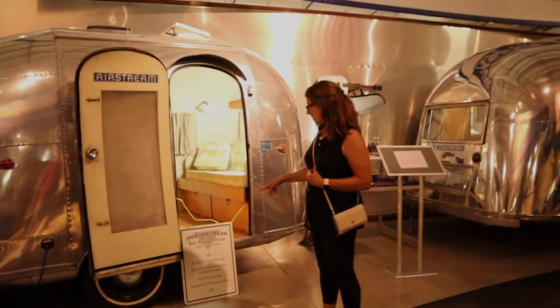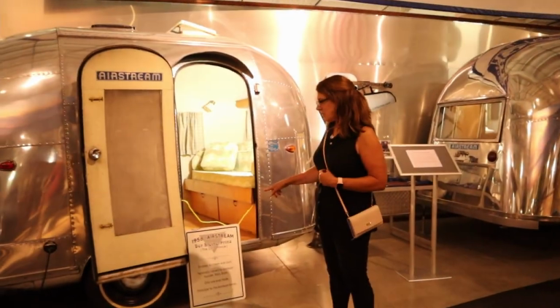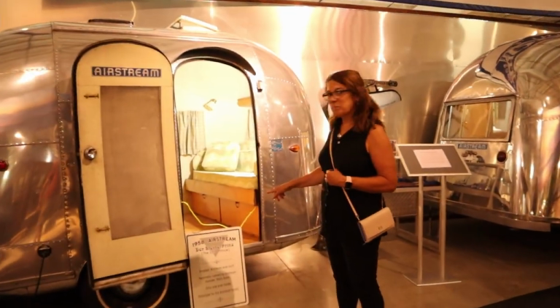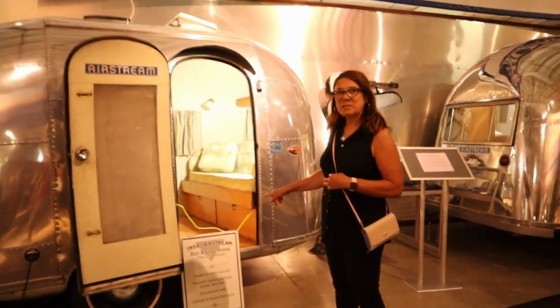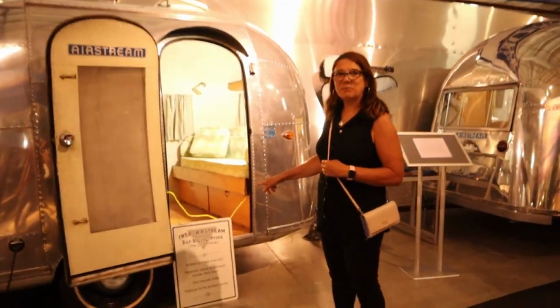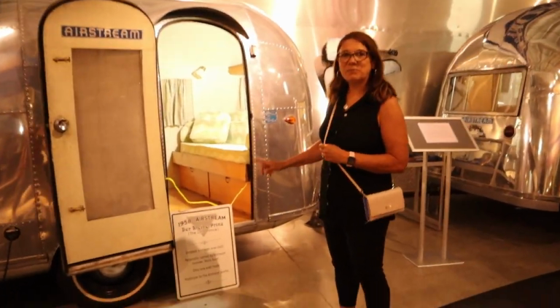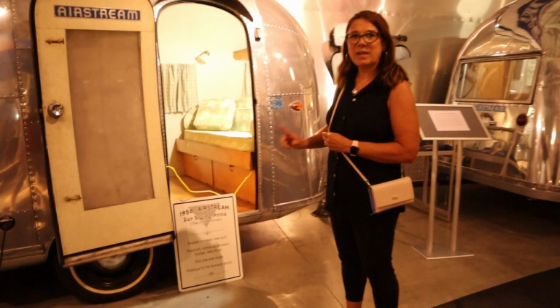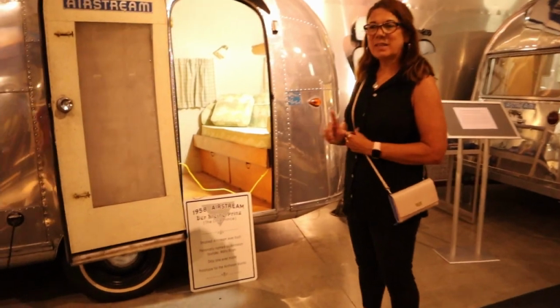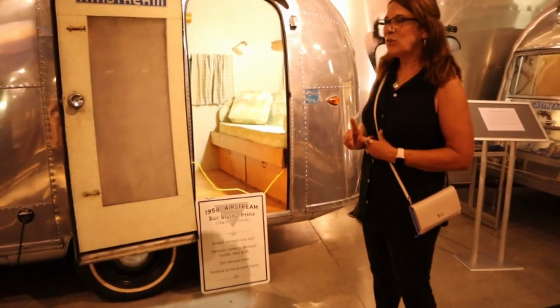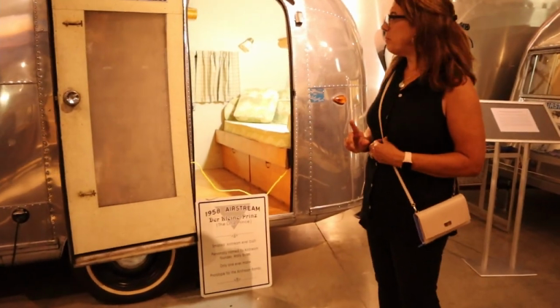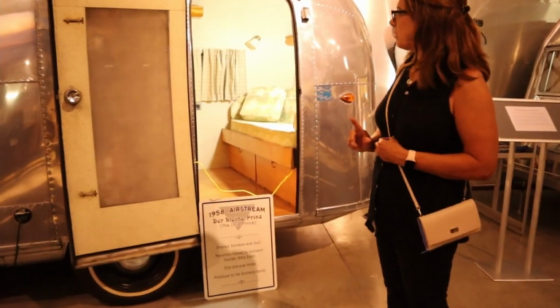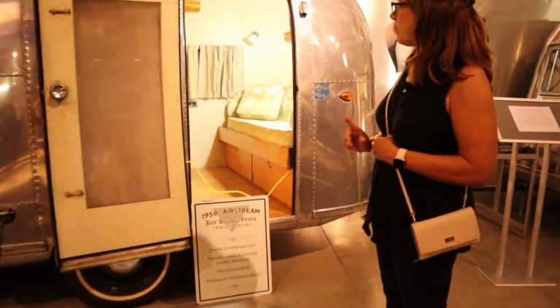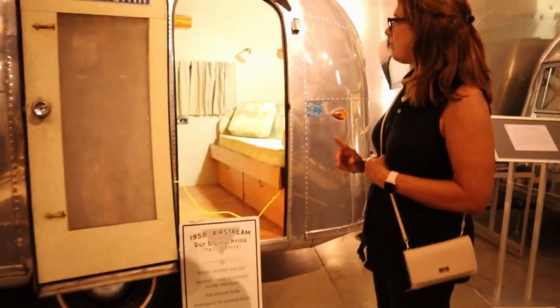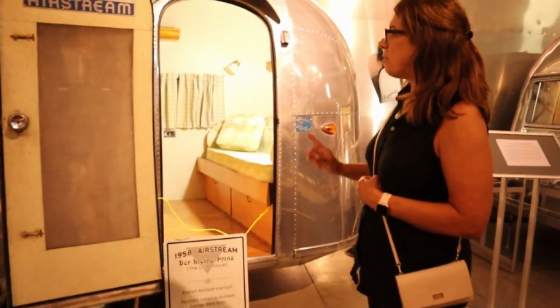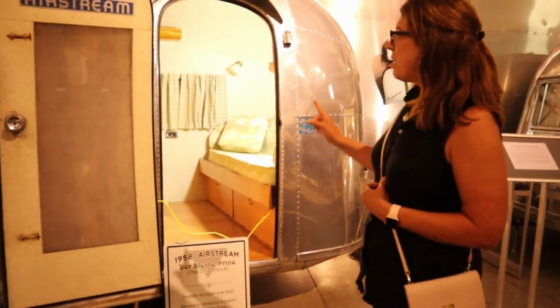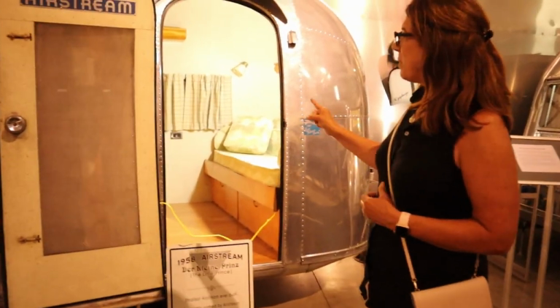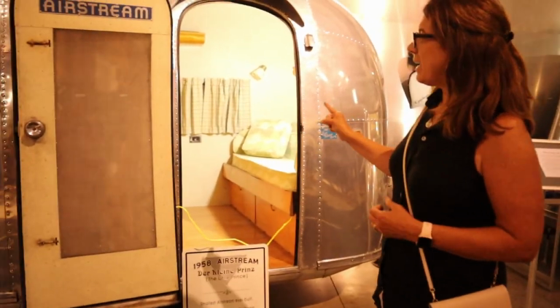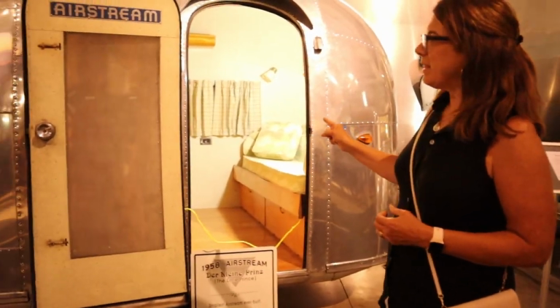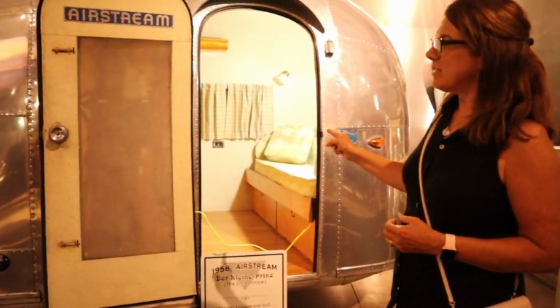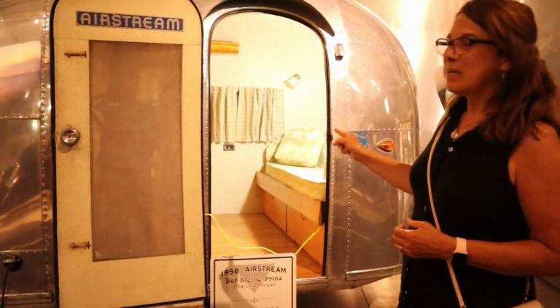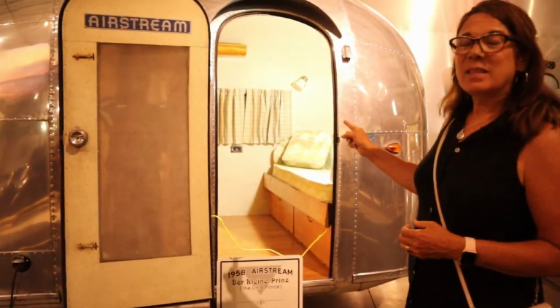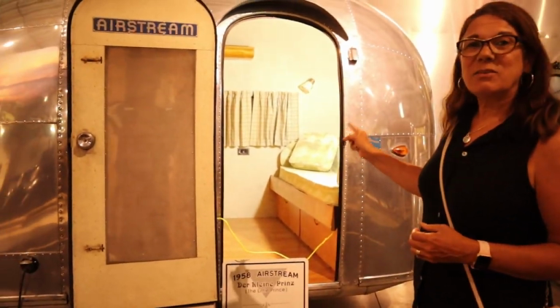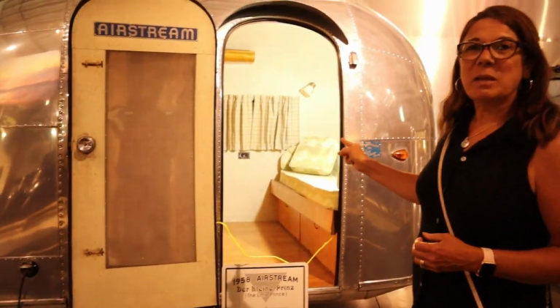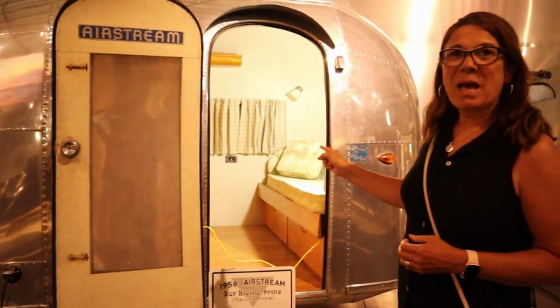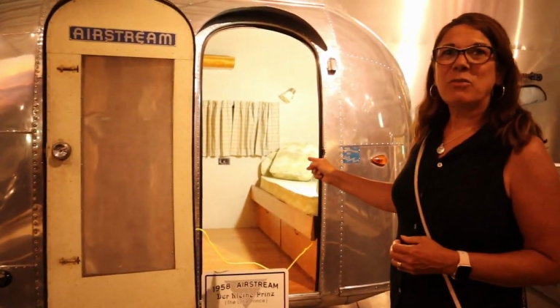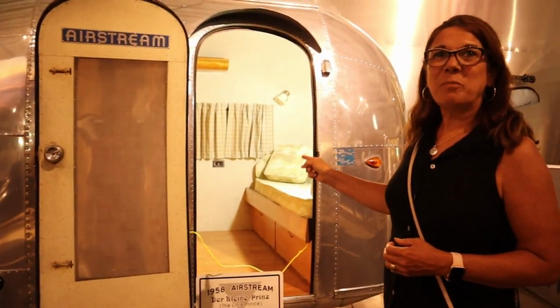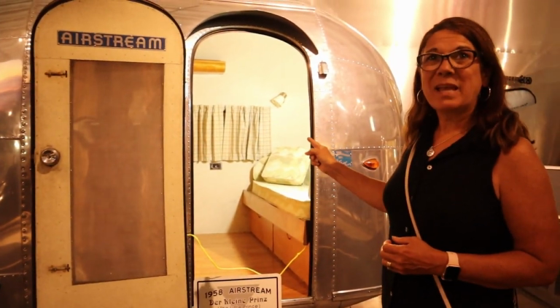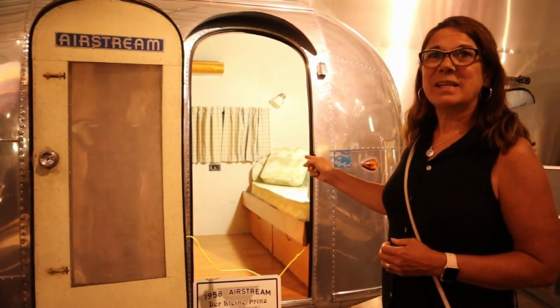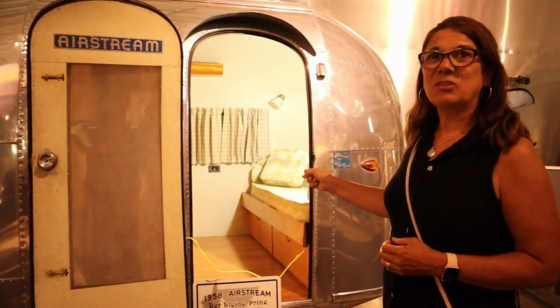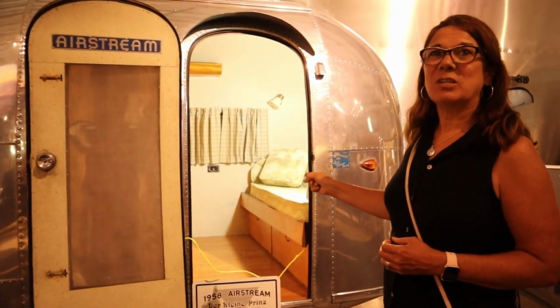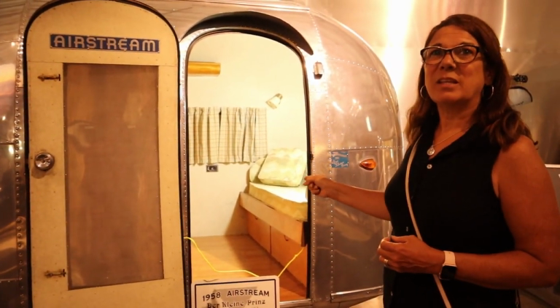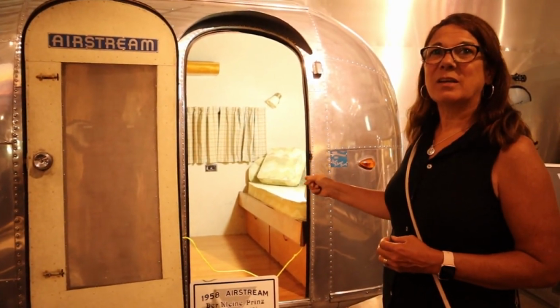It's from 1958. They only built one of them. But get this — there's a bathroom and a kitchen in there.